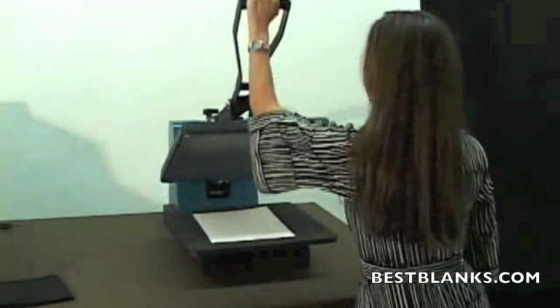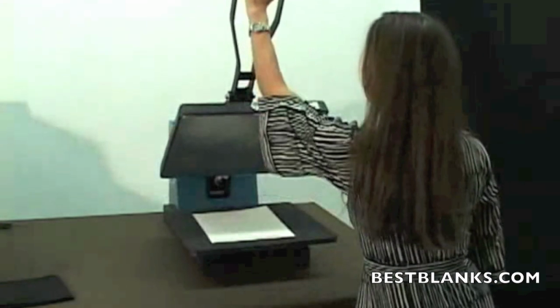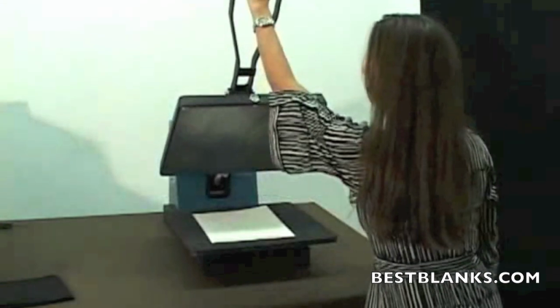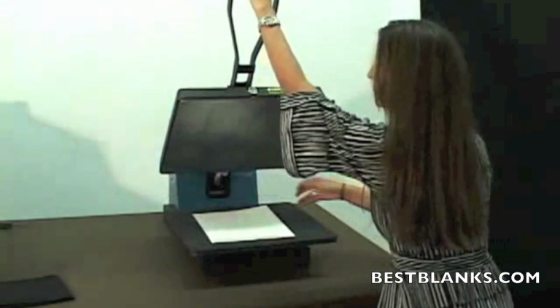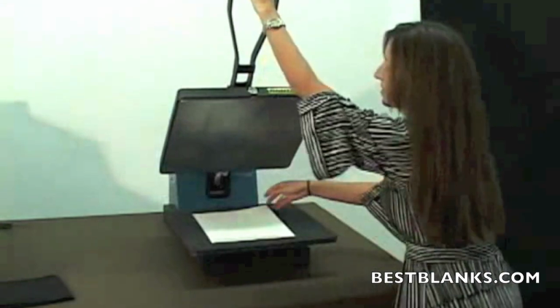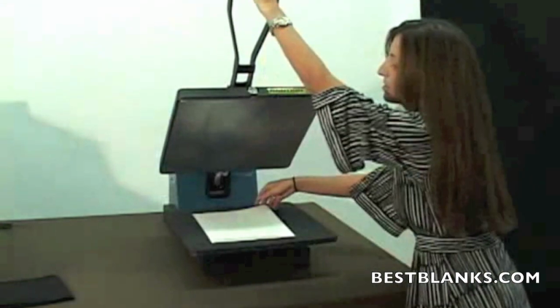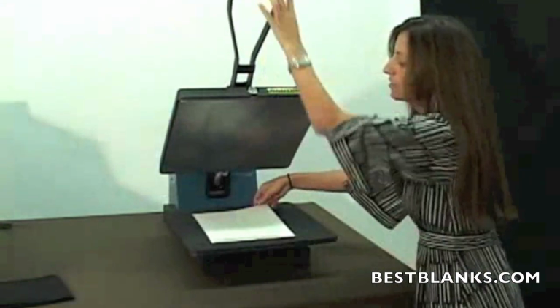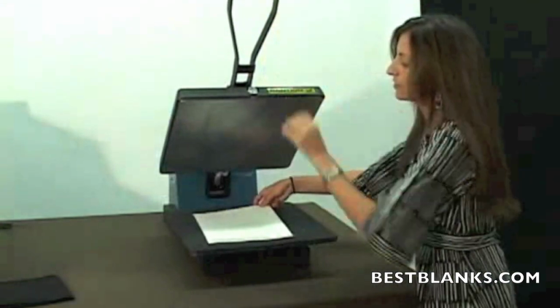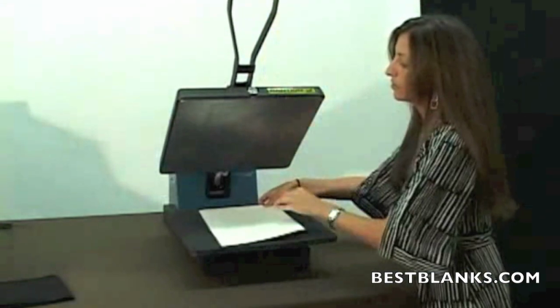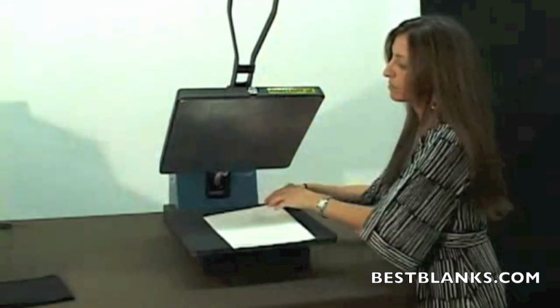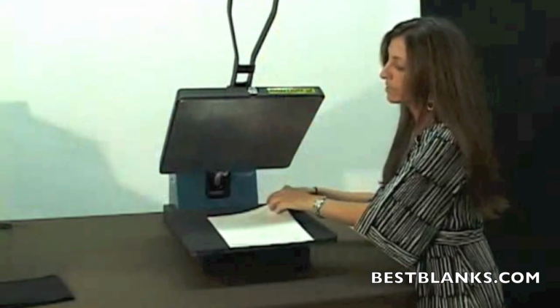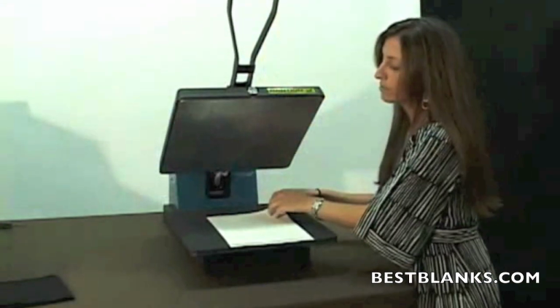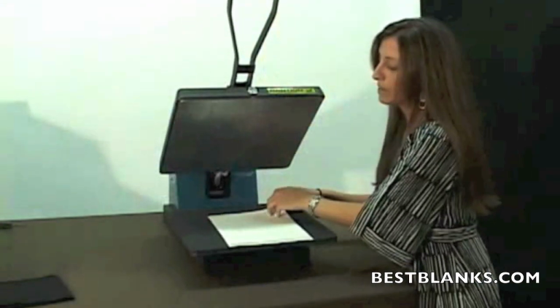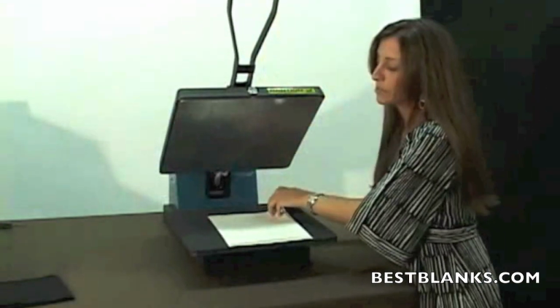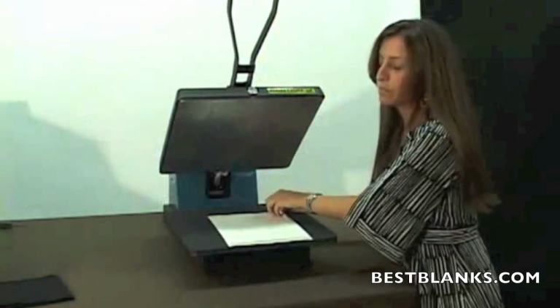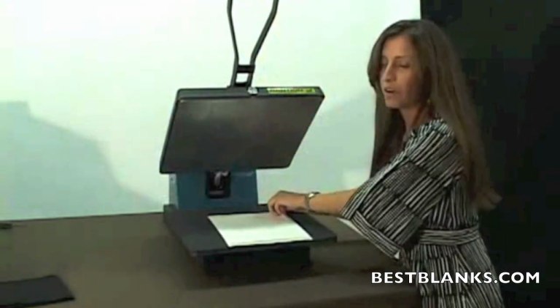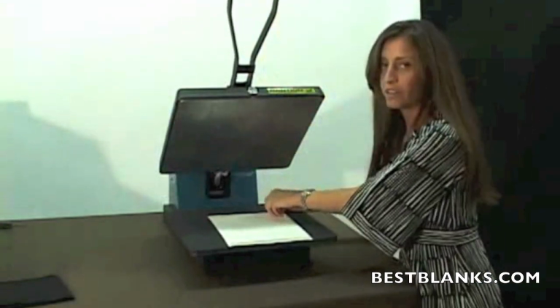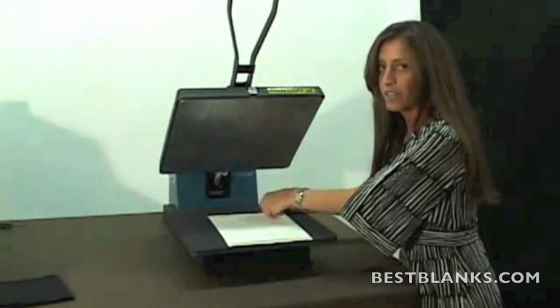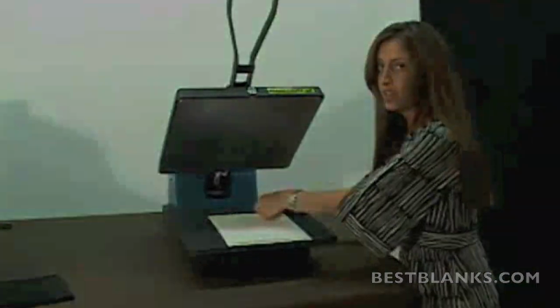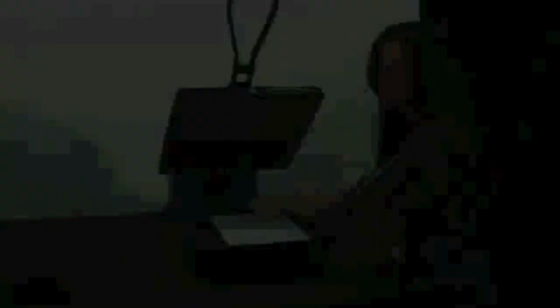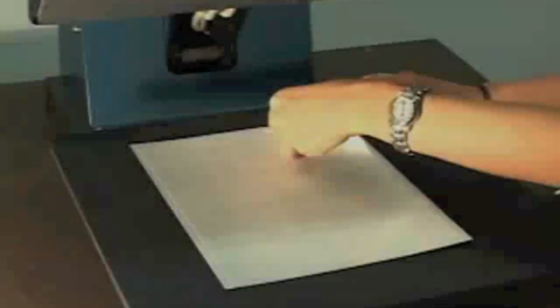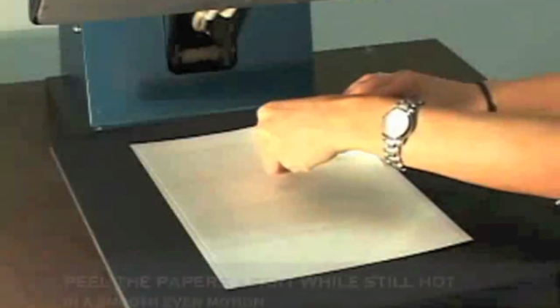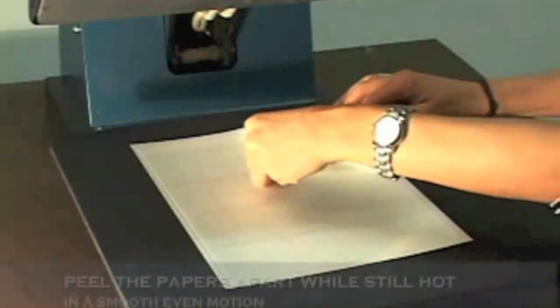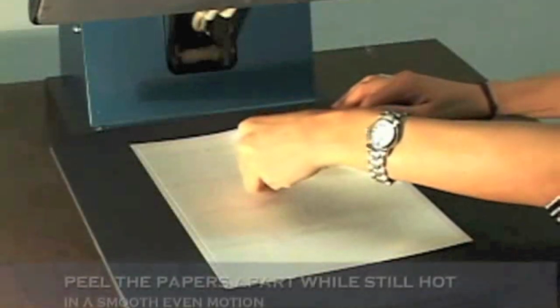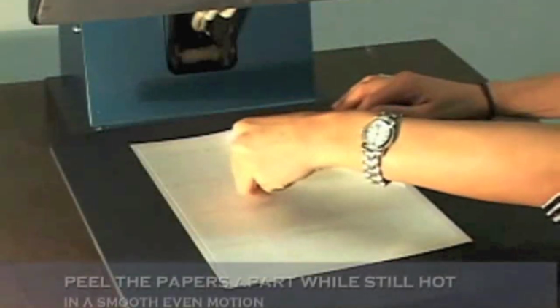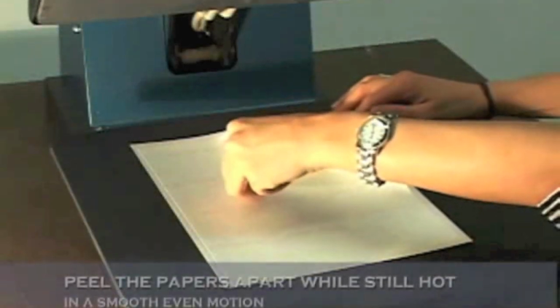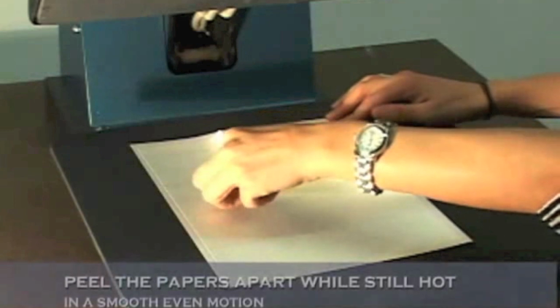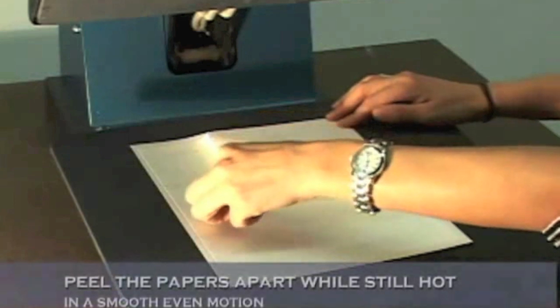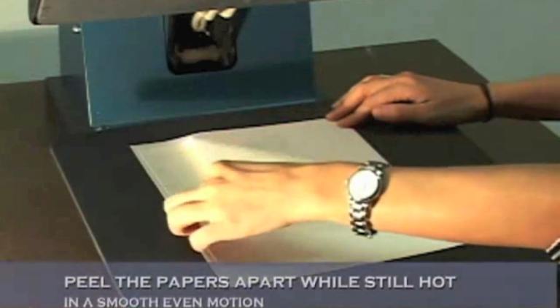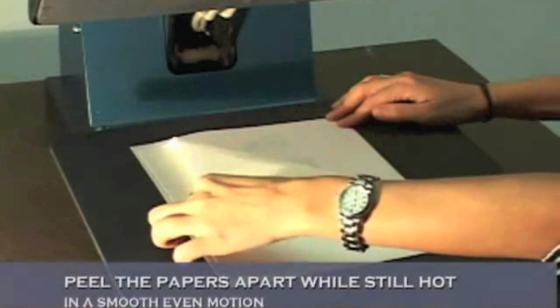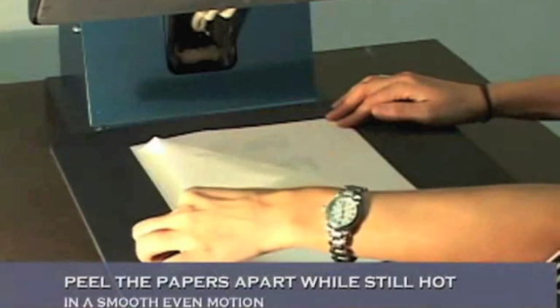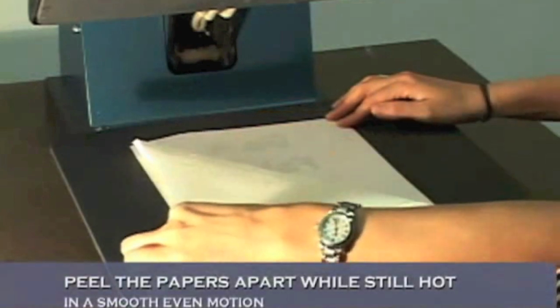Once this is done, you'll want to peel the papers apart in a smooth and even motion while it's still hot.